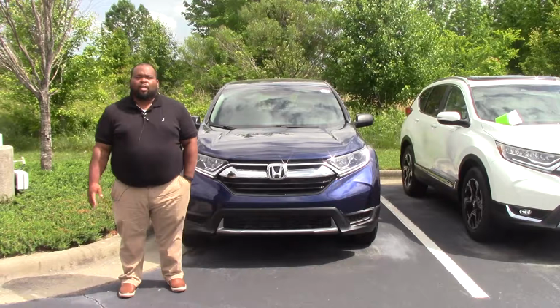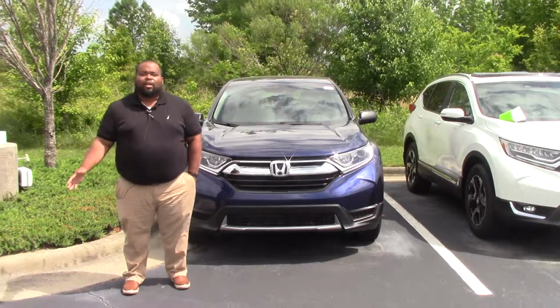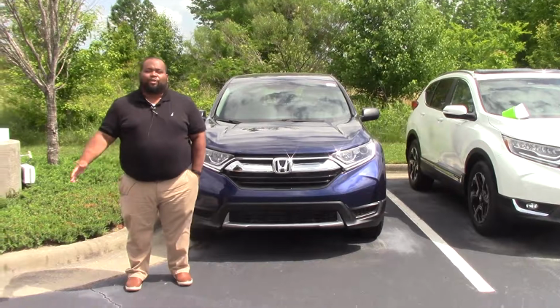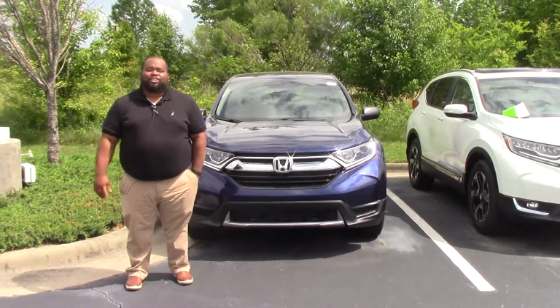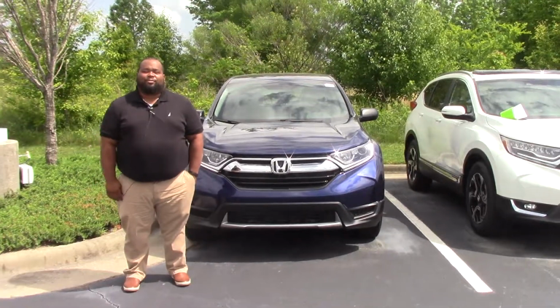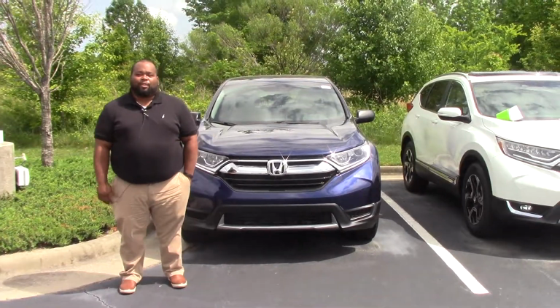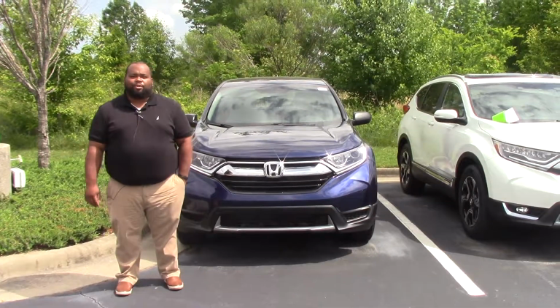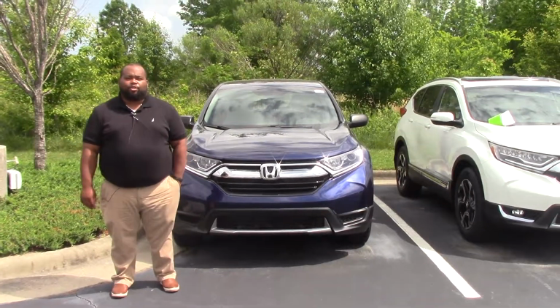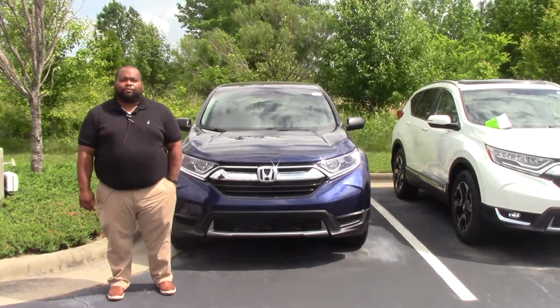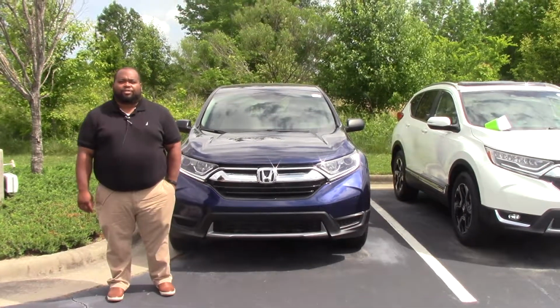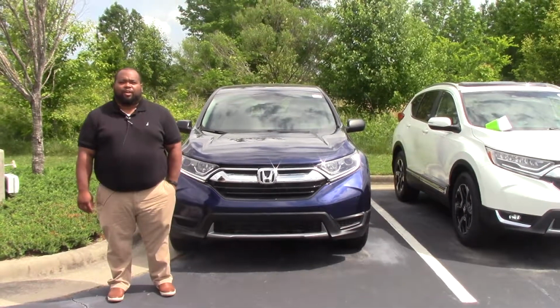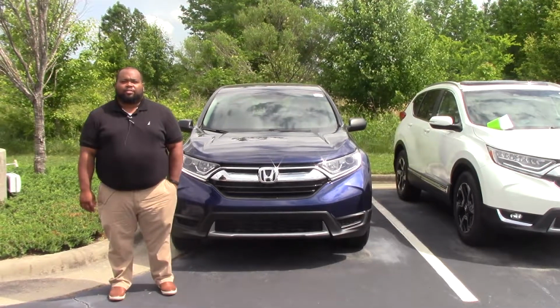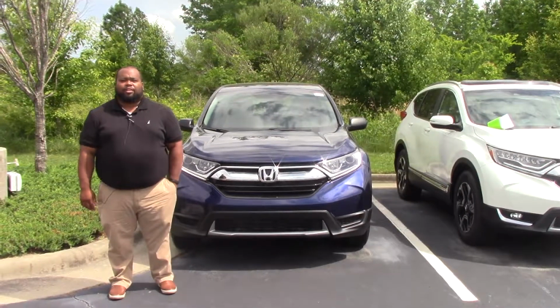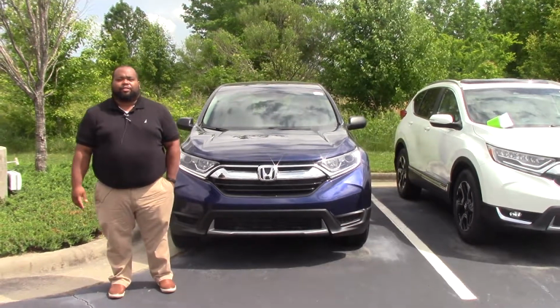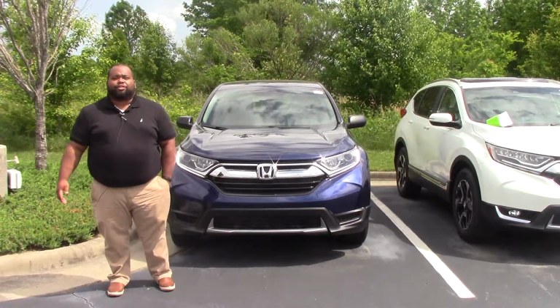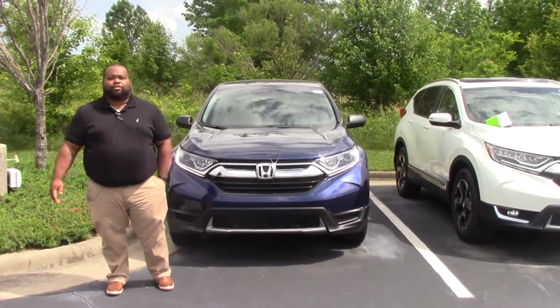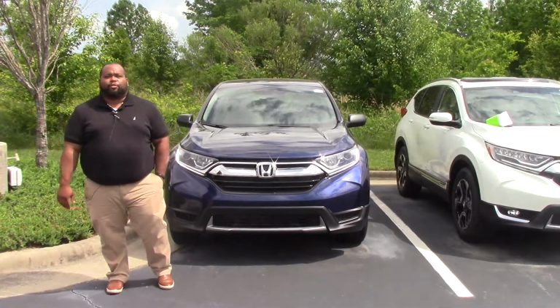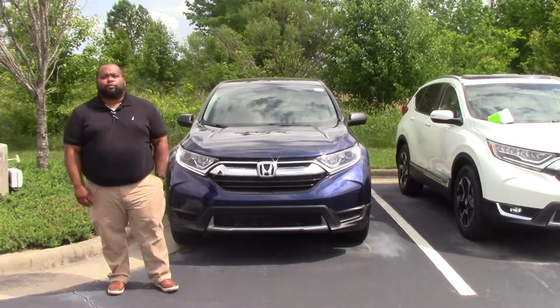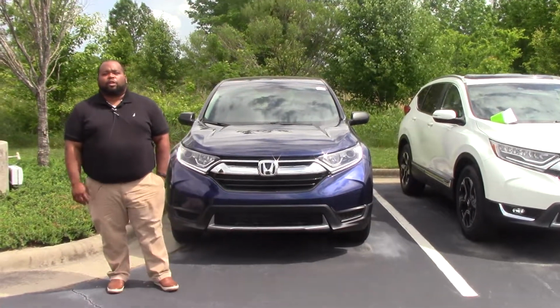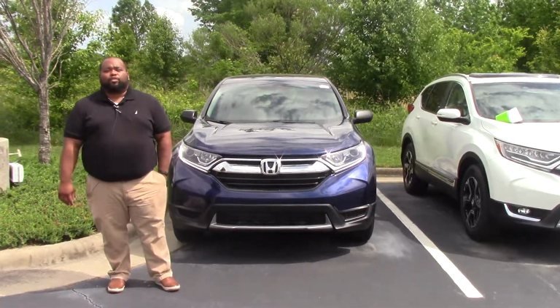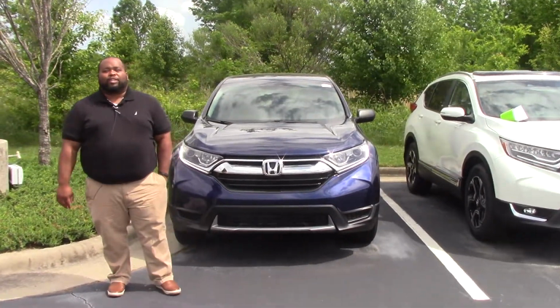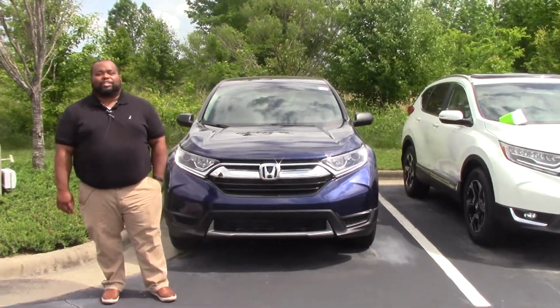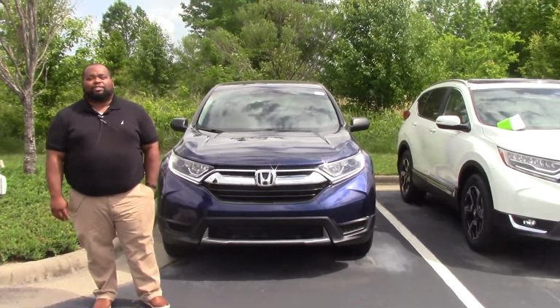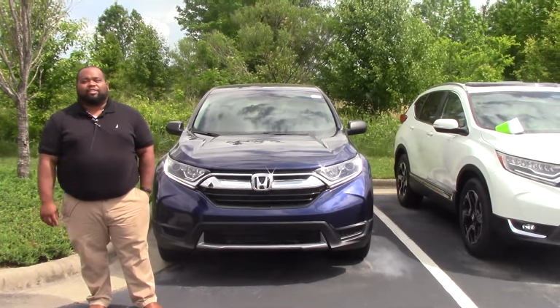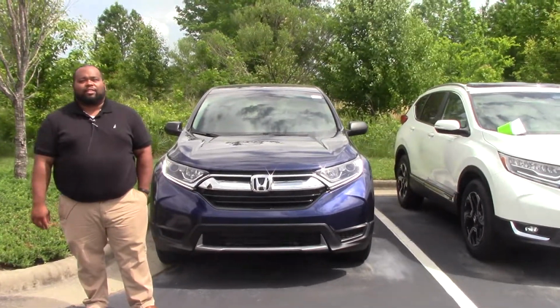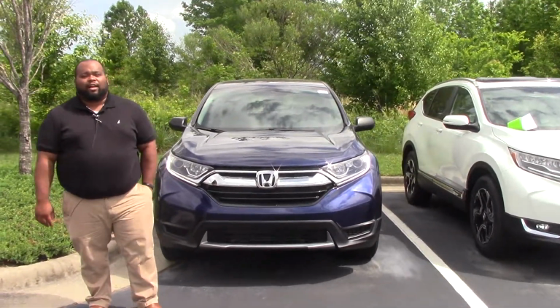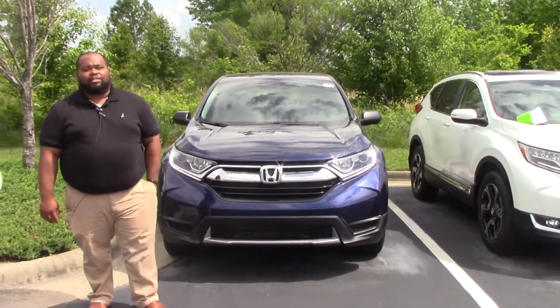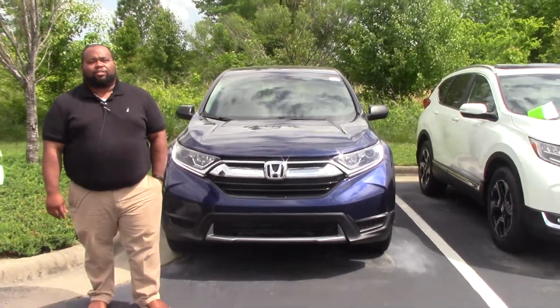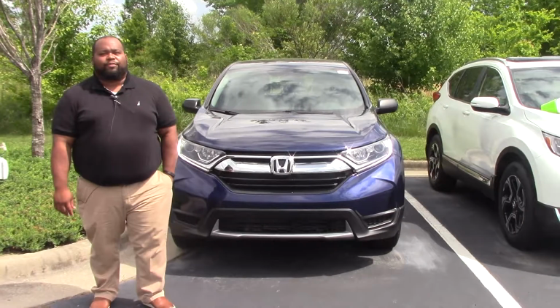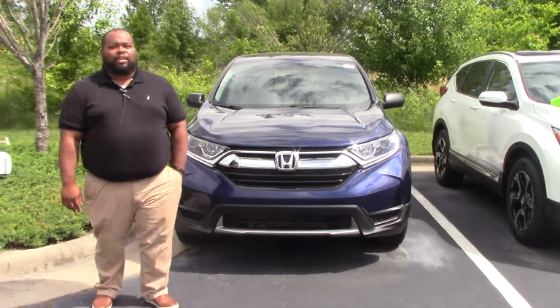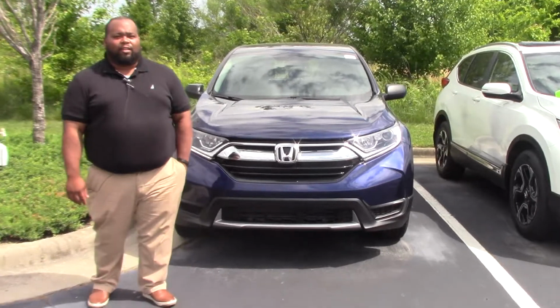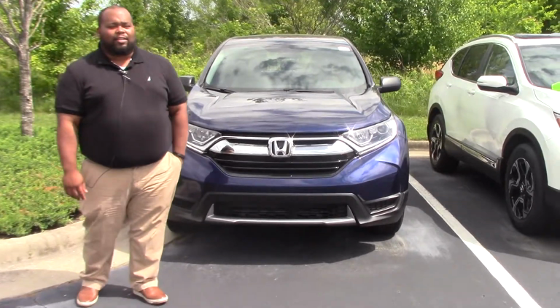Hey folks, I'm Donnie McCabe here at Hubert Vester Honda. Today I'd like to show you this beautiful 2017 Honda CR-V LX.